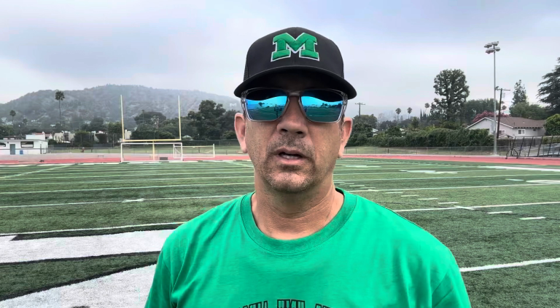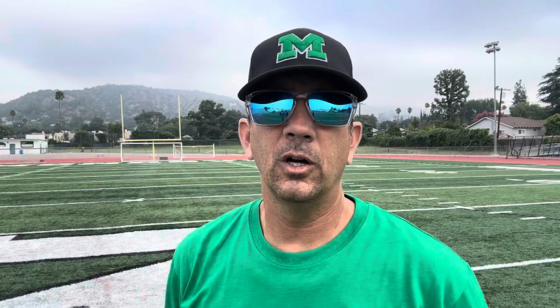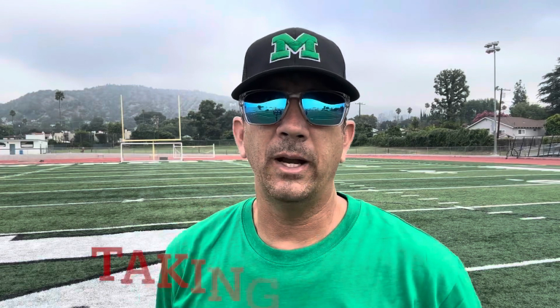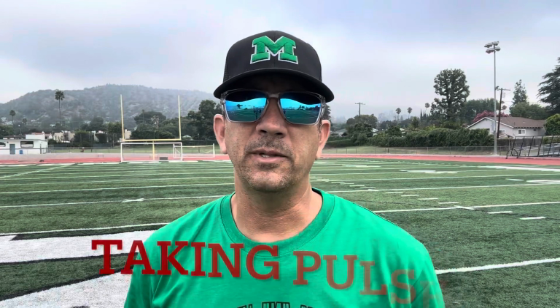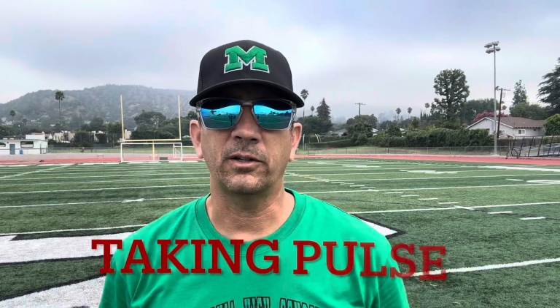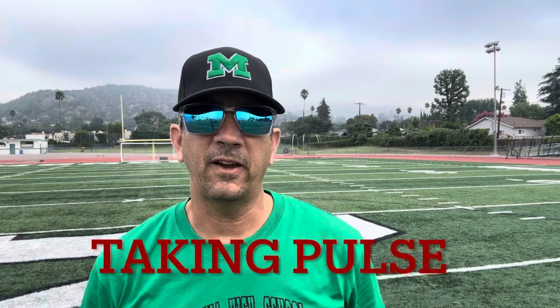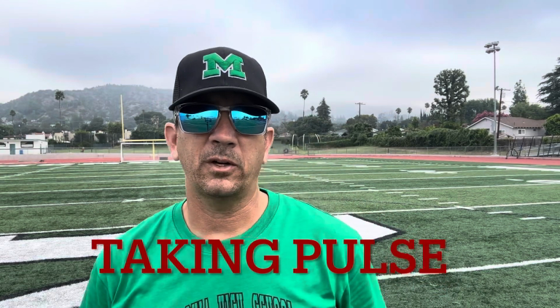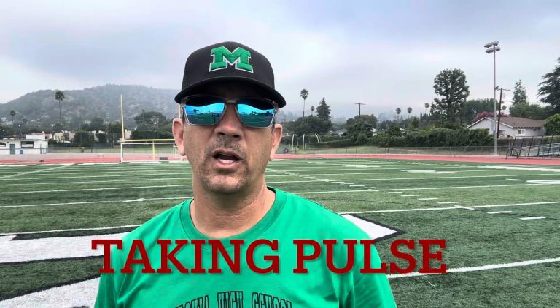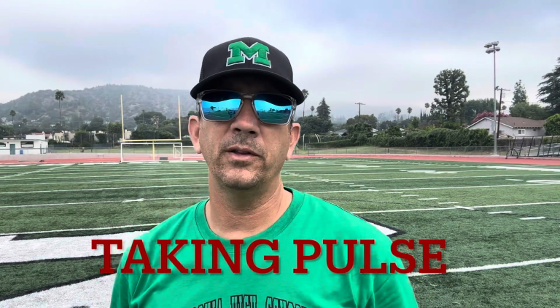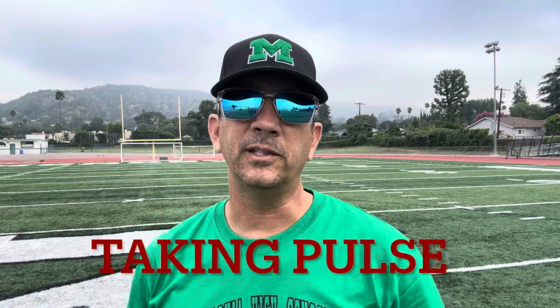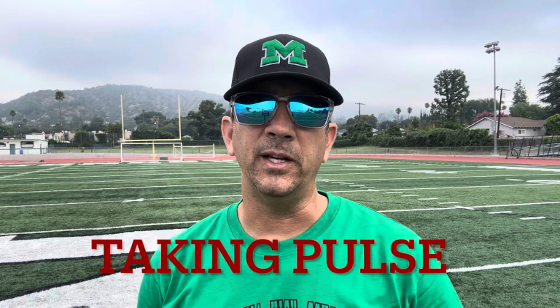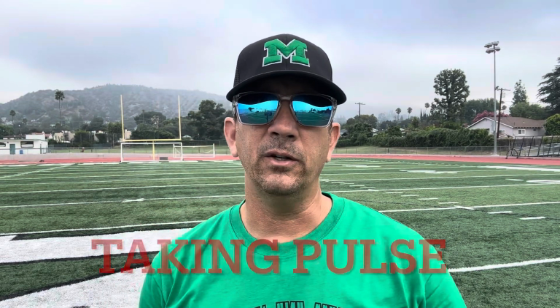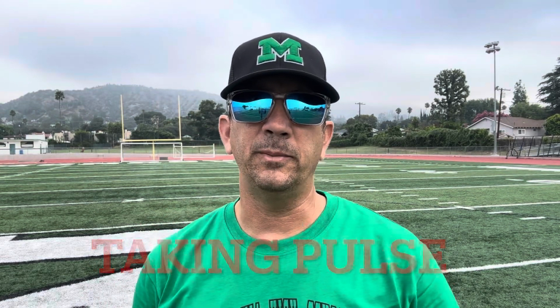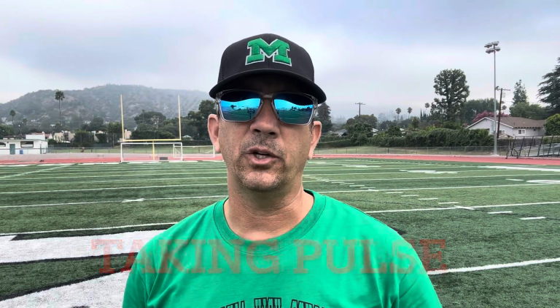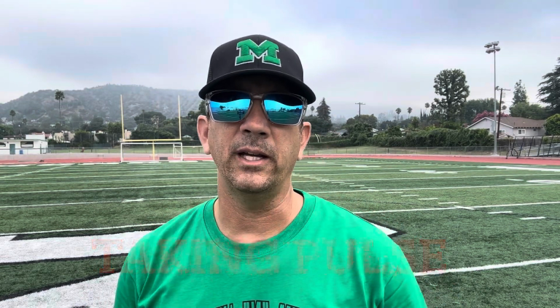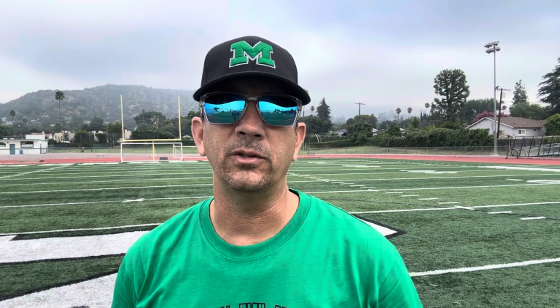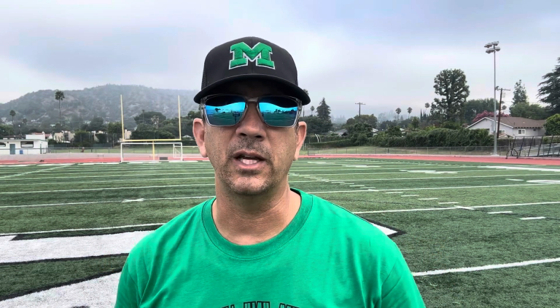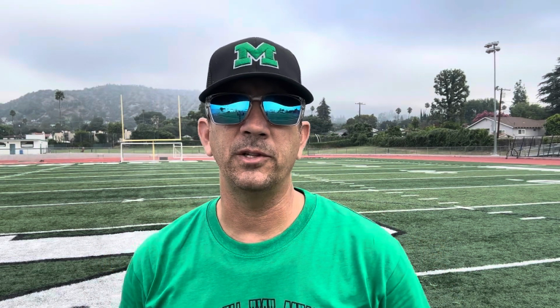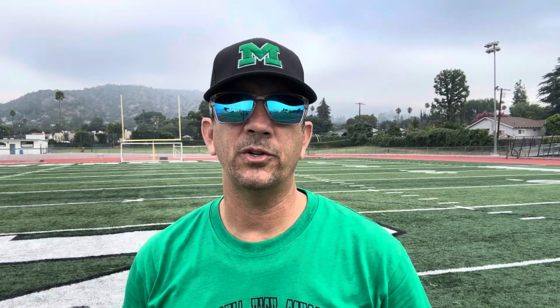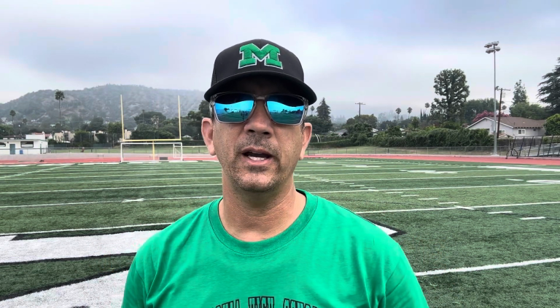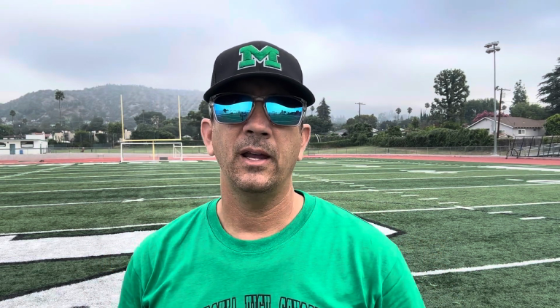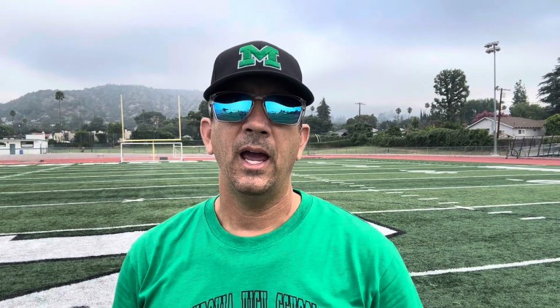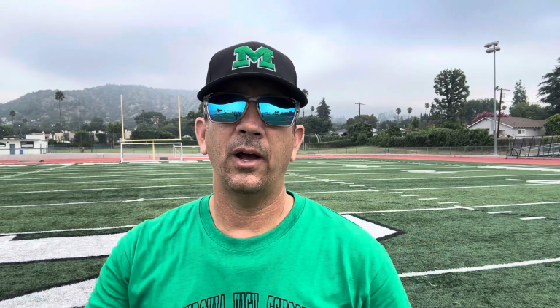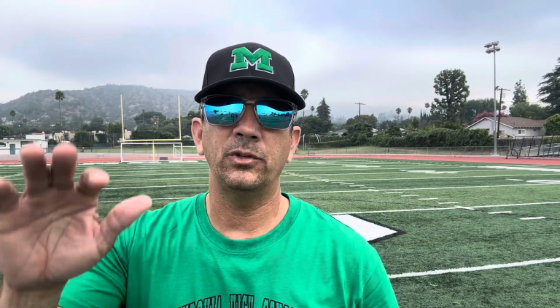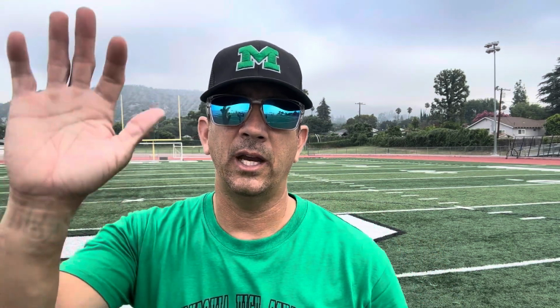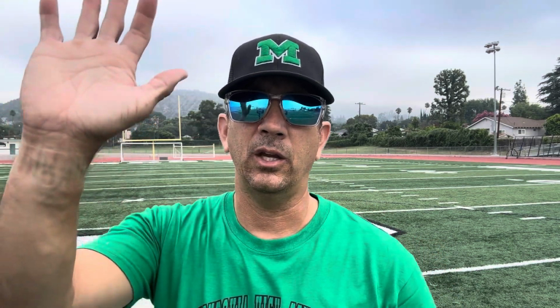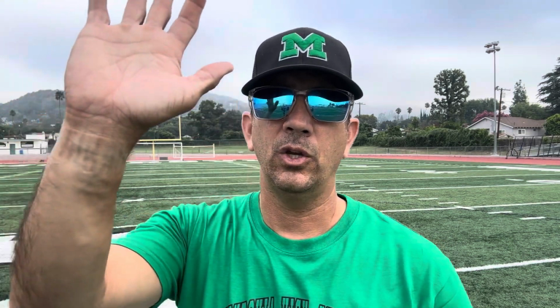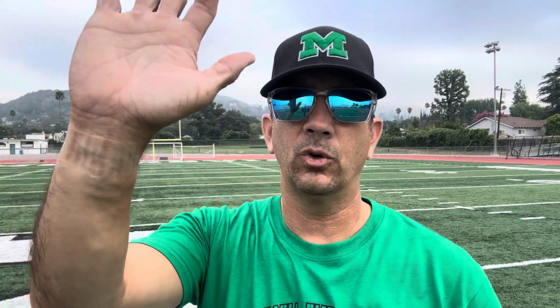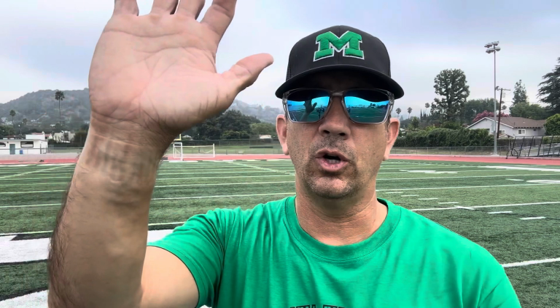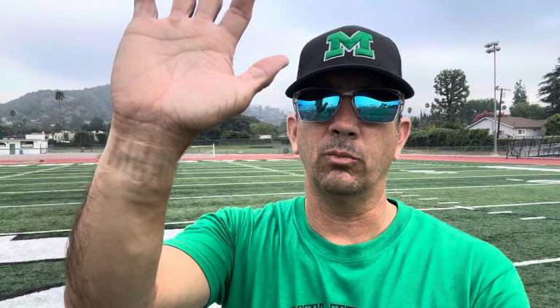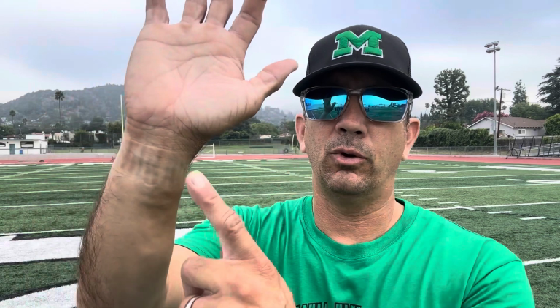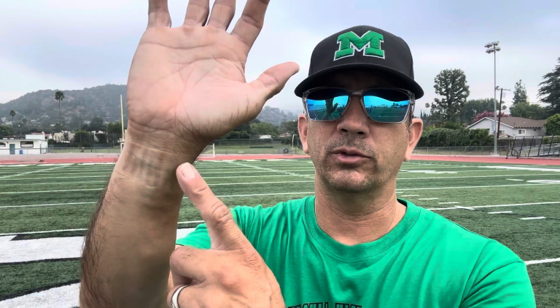Hello, my name is Dr. Kevin Mercado, and this video has been created to demonstrate how to take your own pulse.